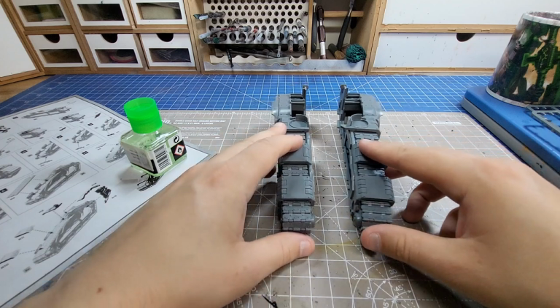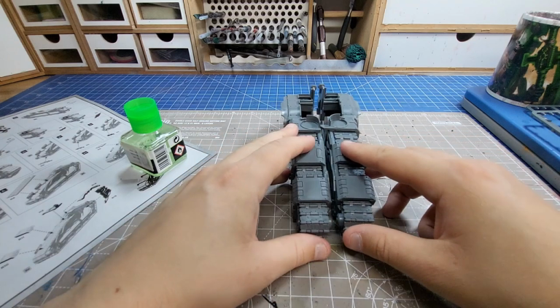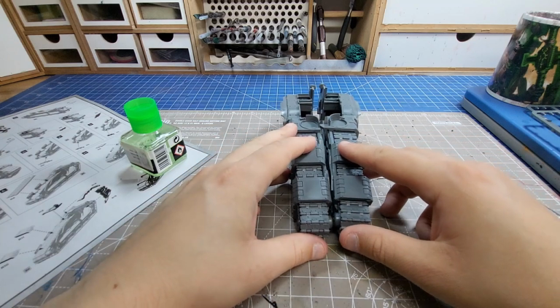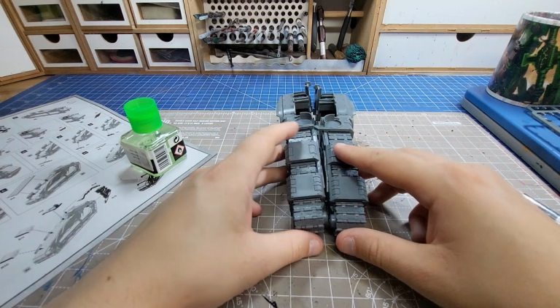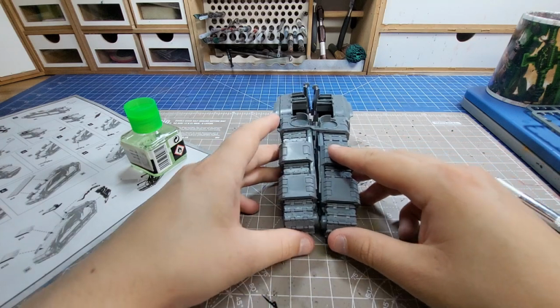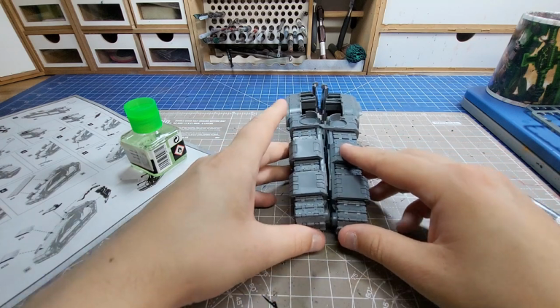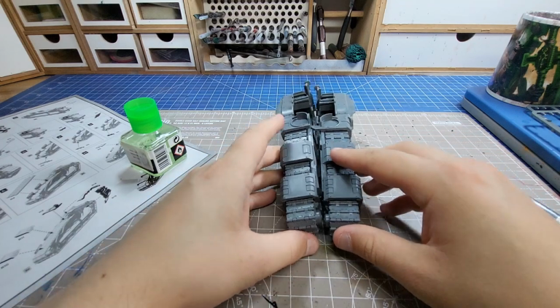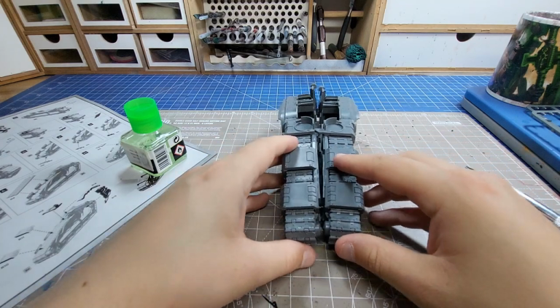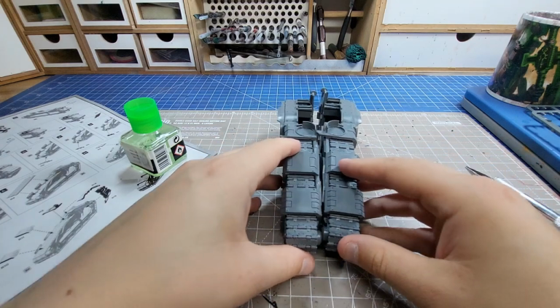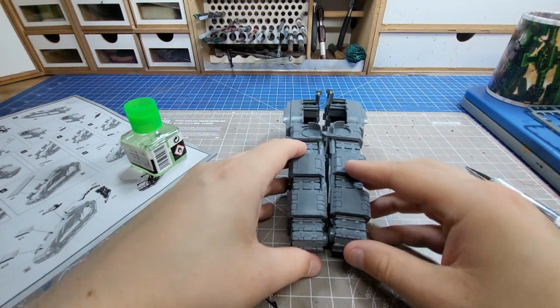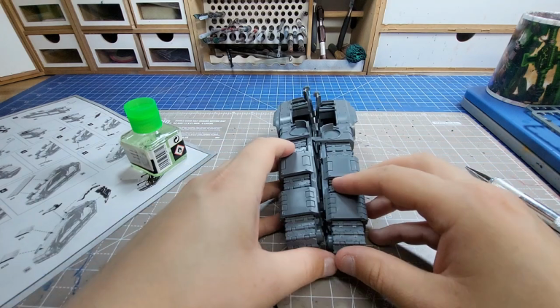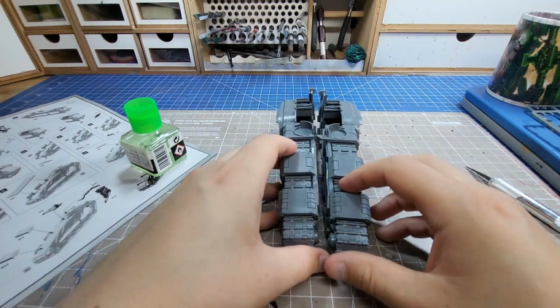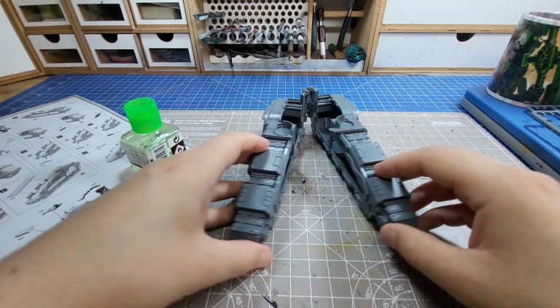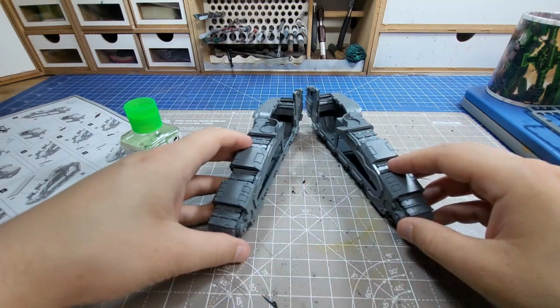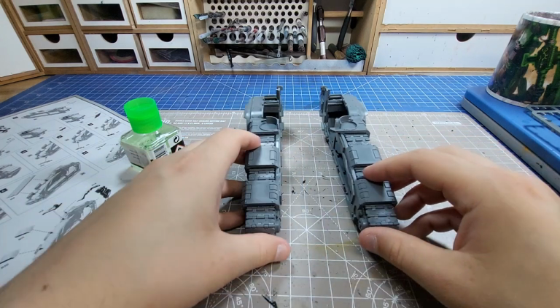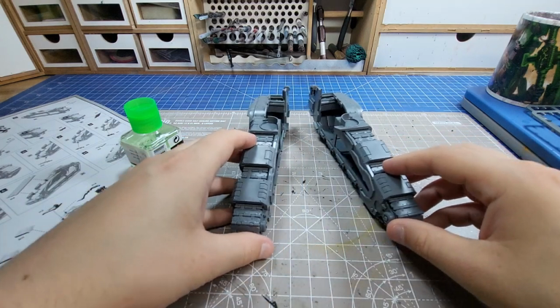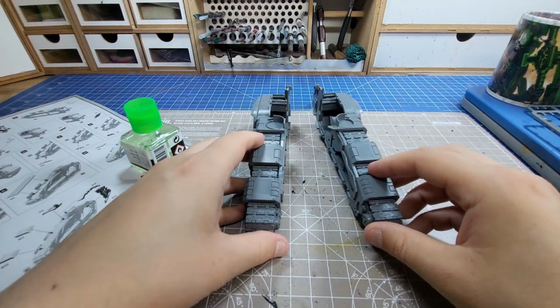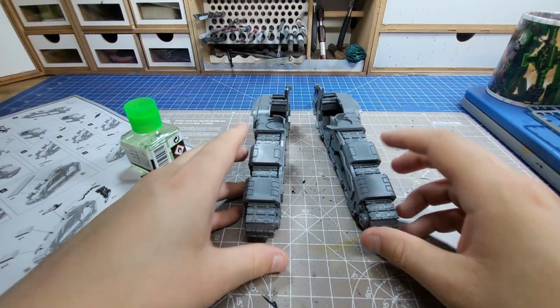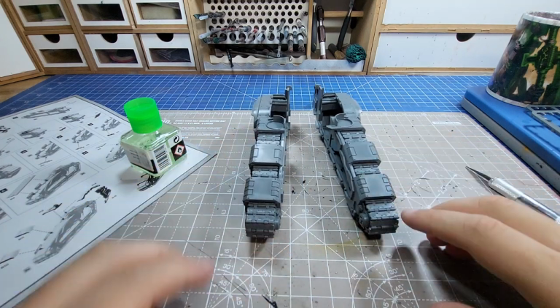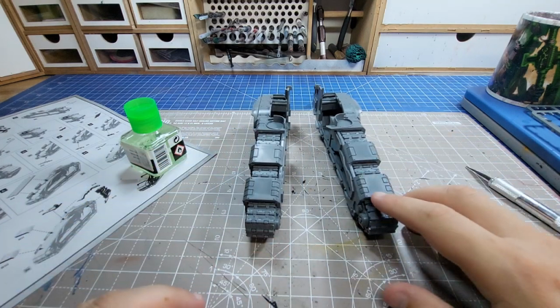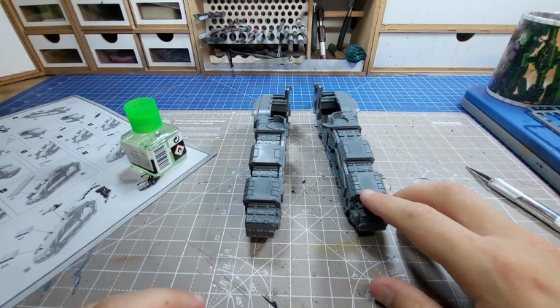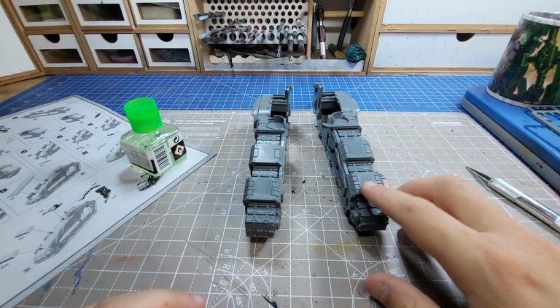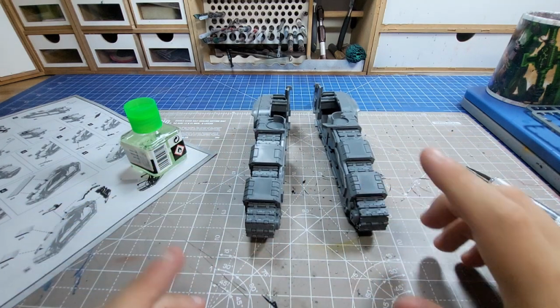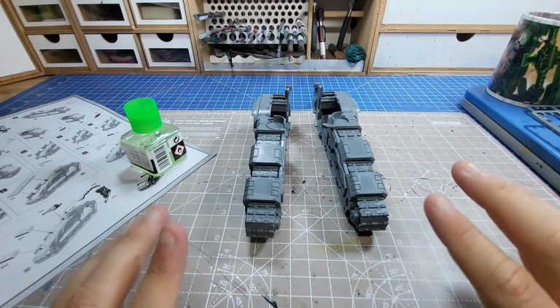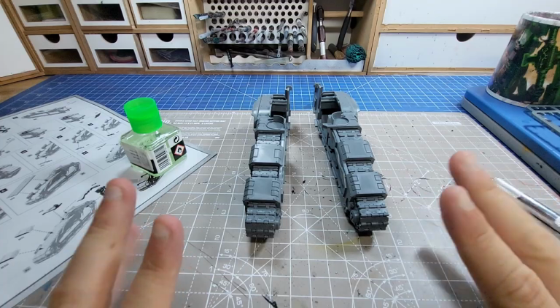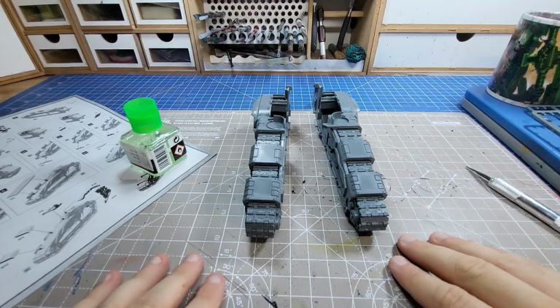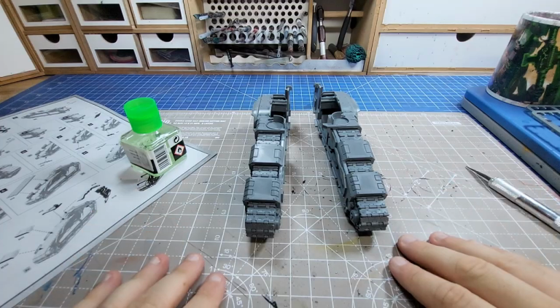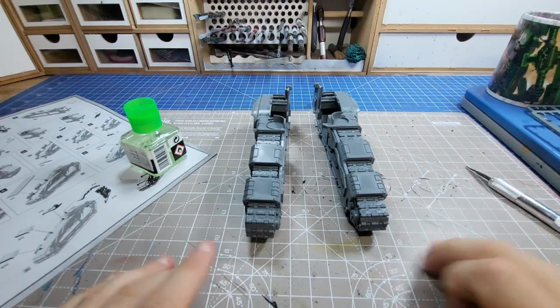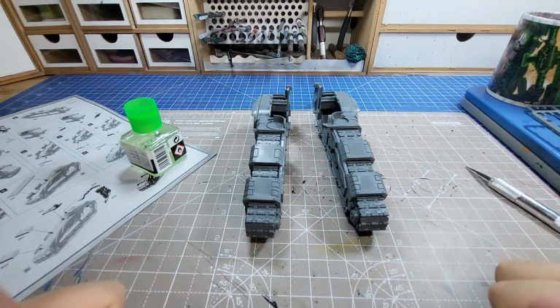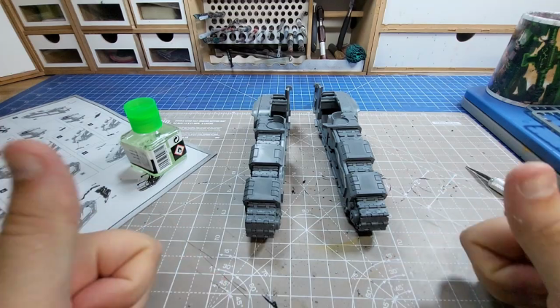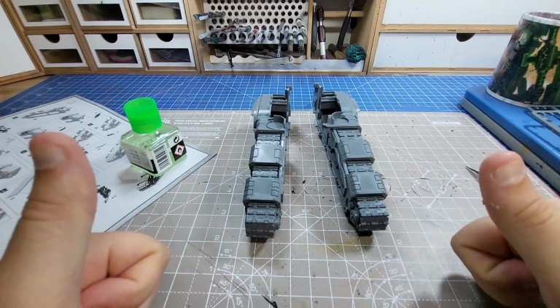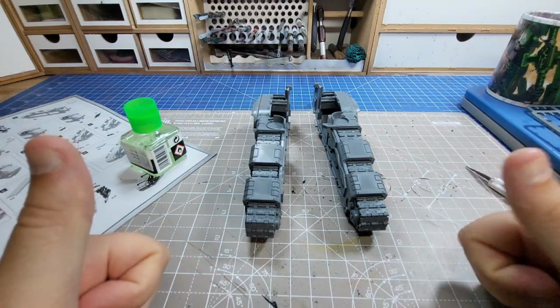Take a break to play with the tracks because they're super chunky and nice. This is a lovely kit, it's a big tank, what more could you want?